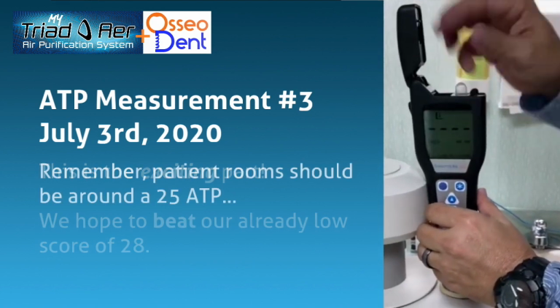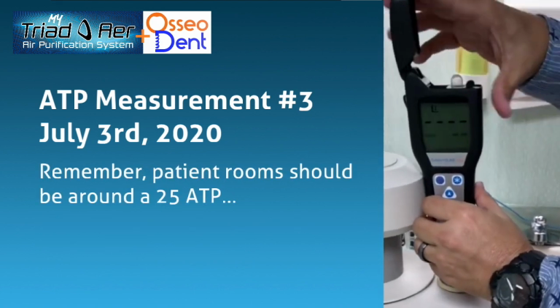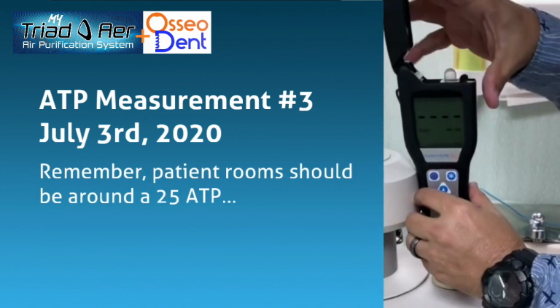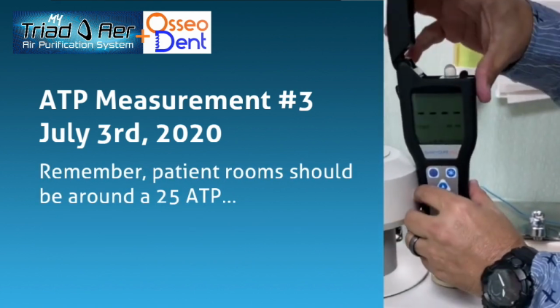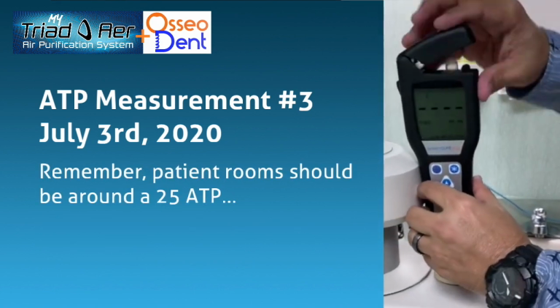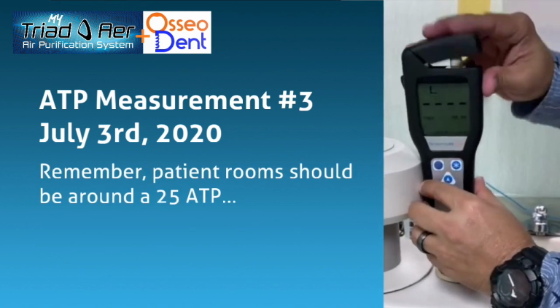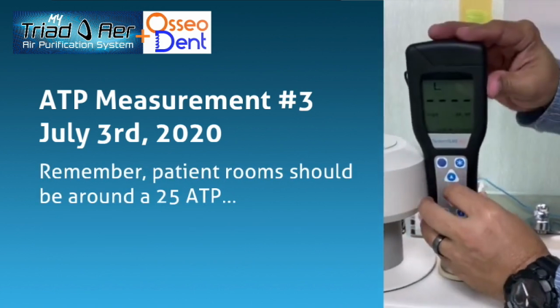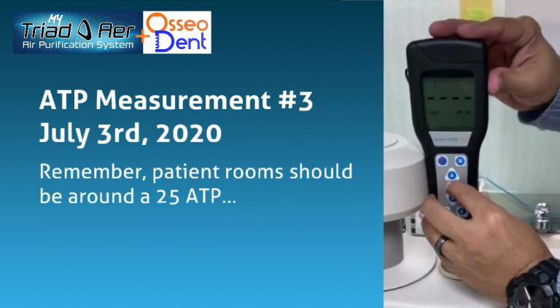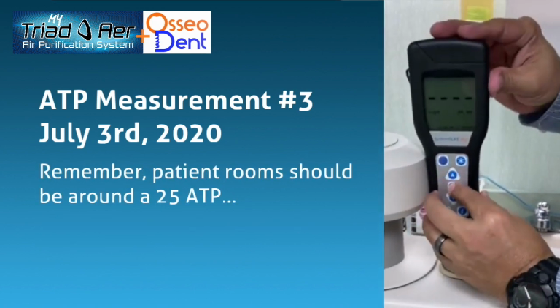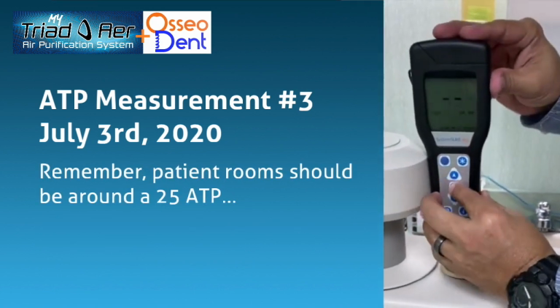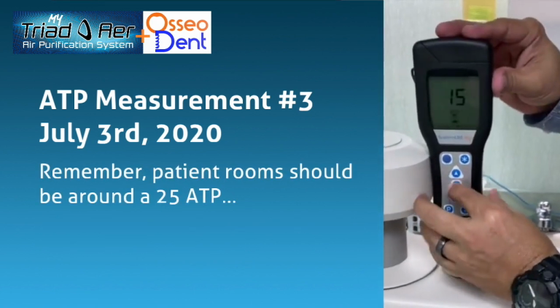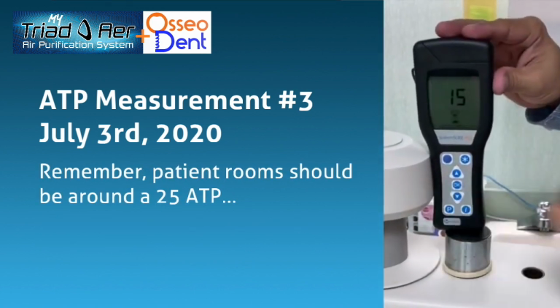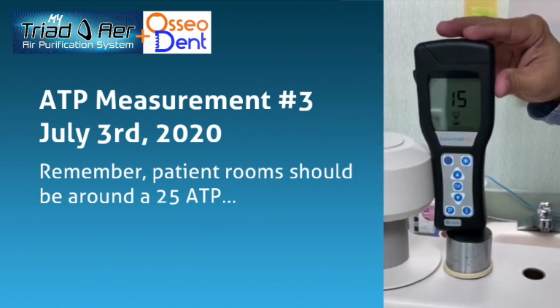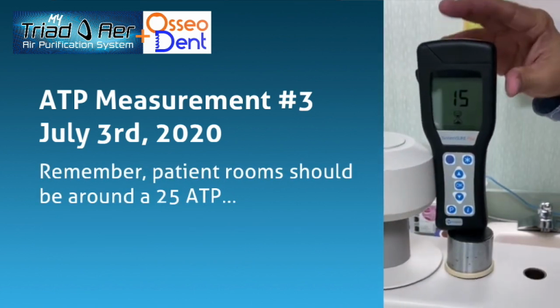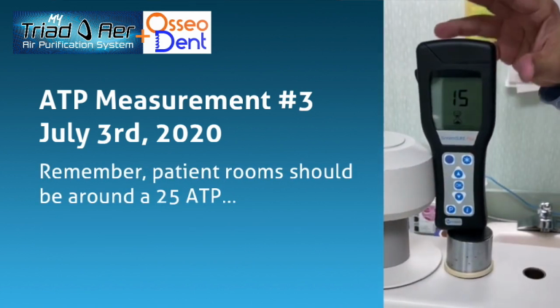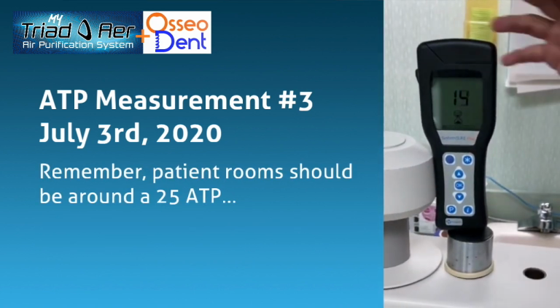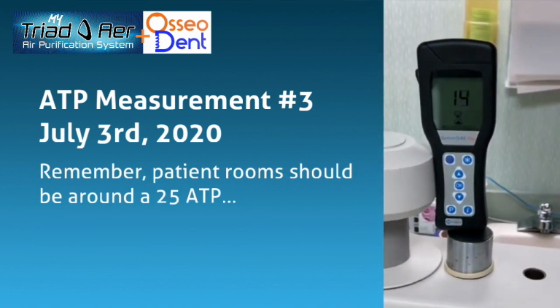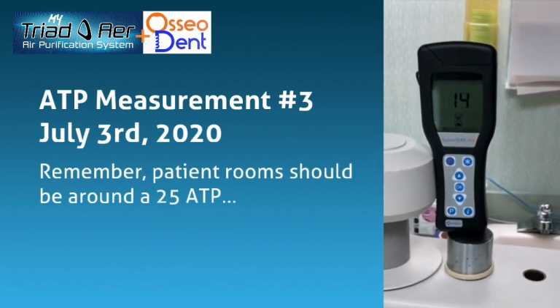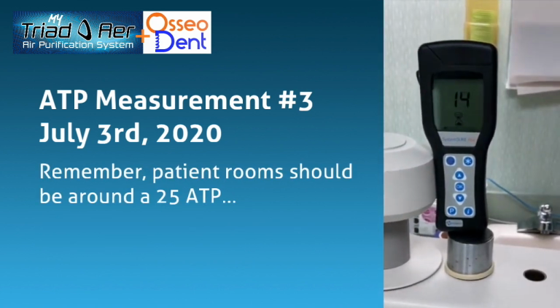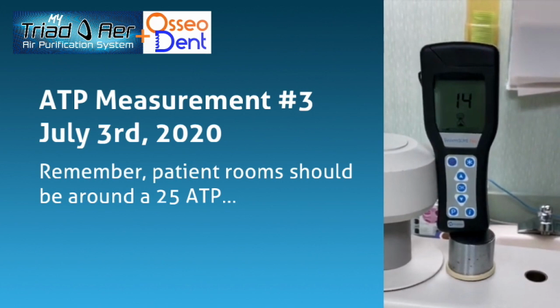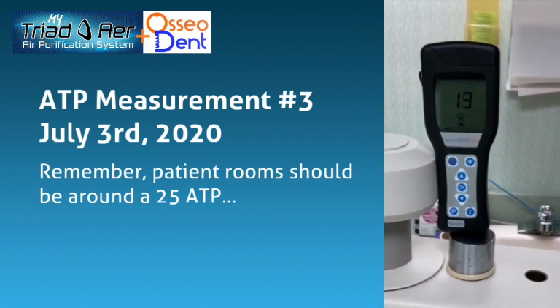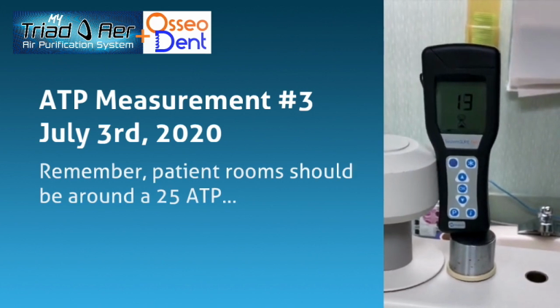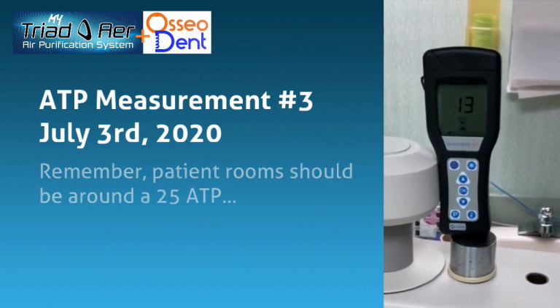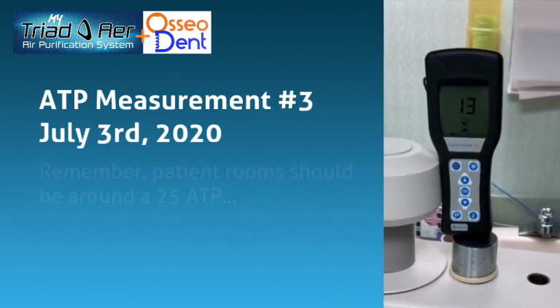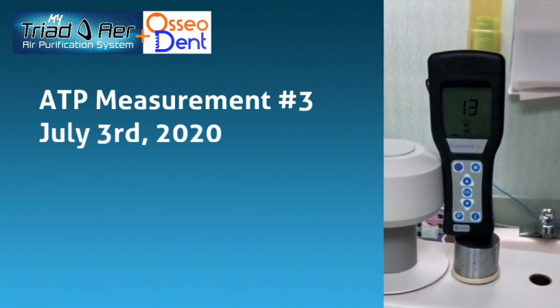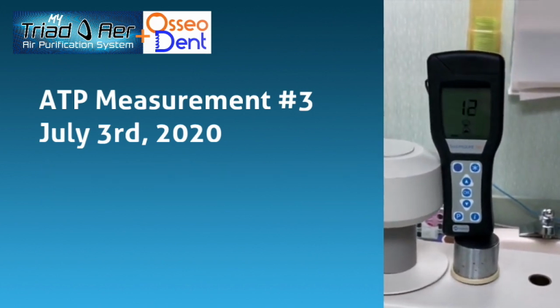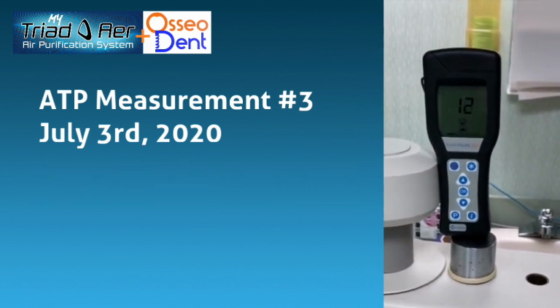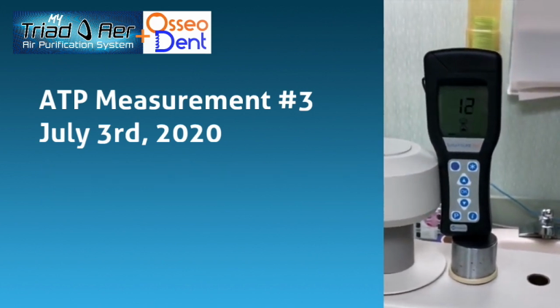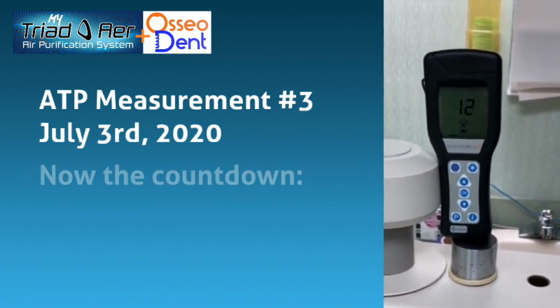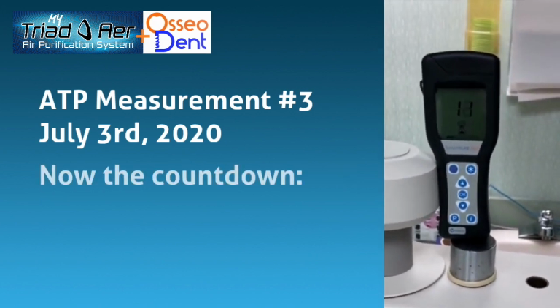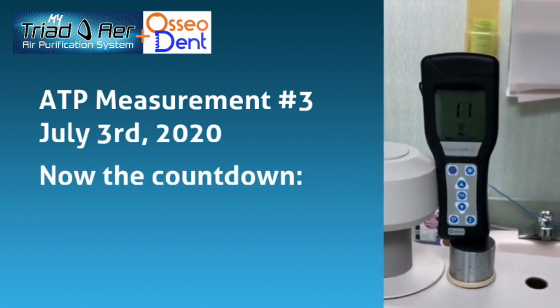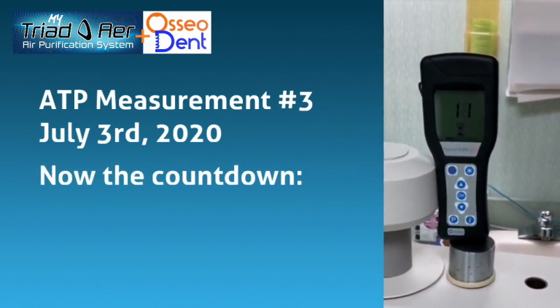Remember, patient rooms should be at 25. Now the countdown...